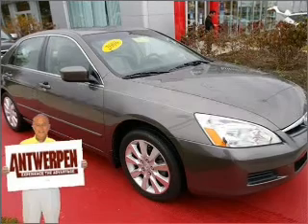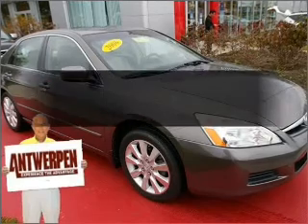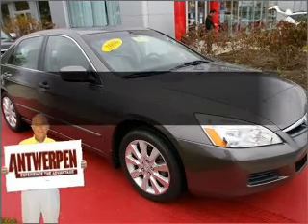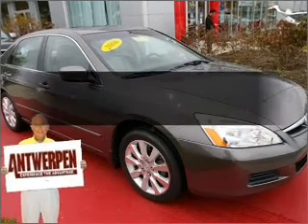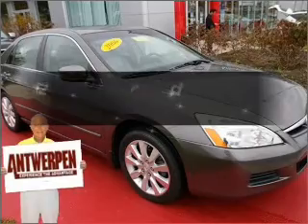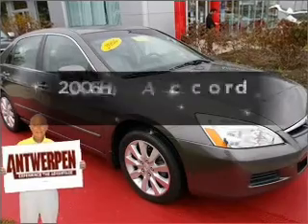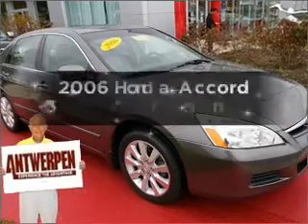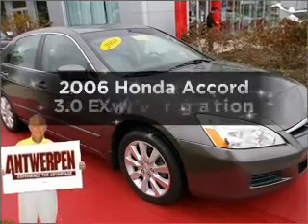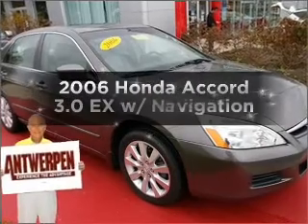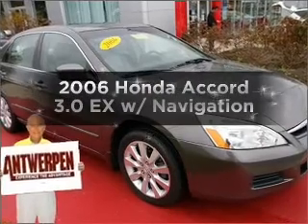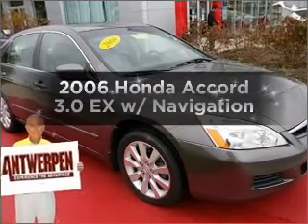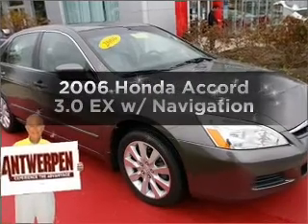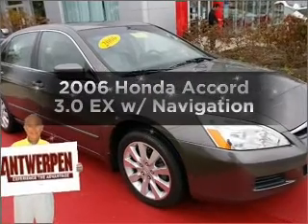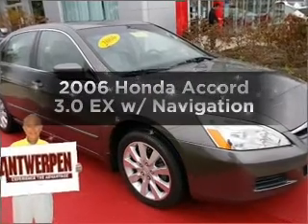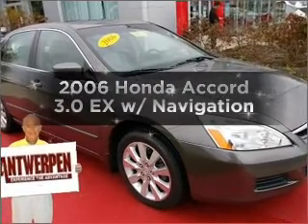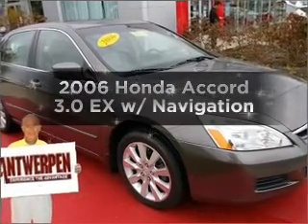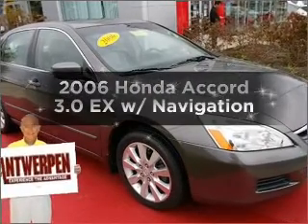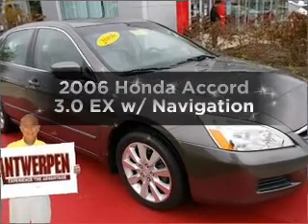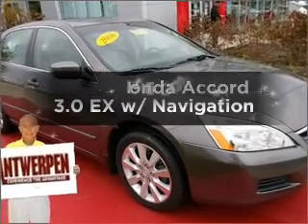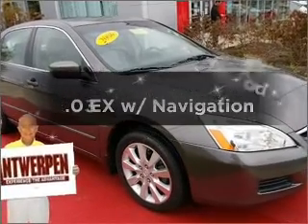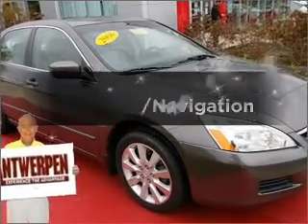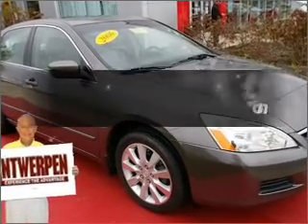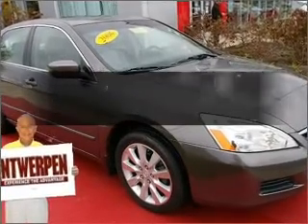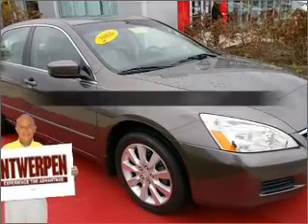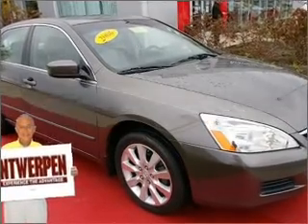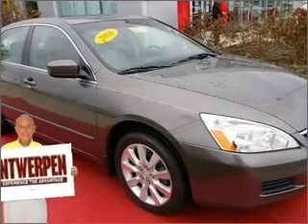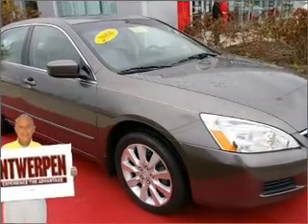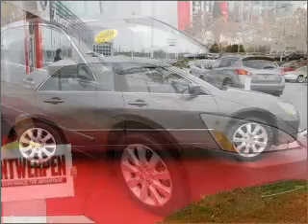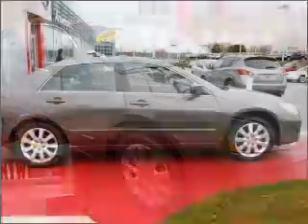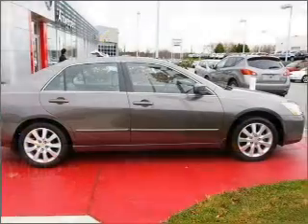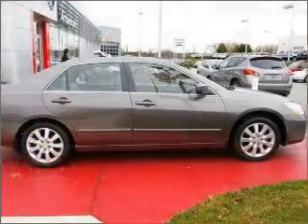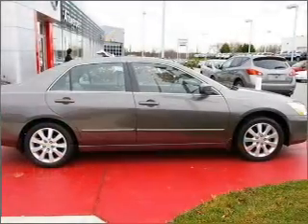Check out this 2006 Honda Accord. This is the set of wheels you've been looking for.